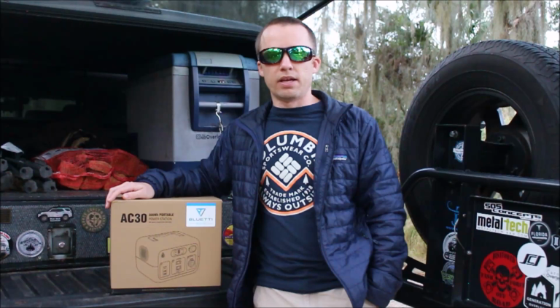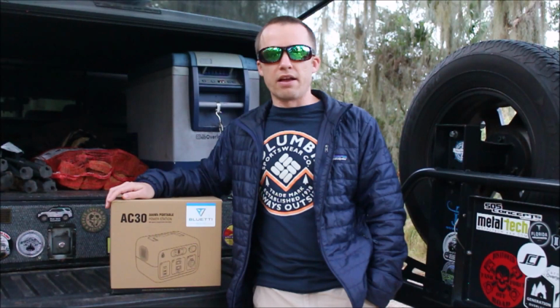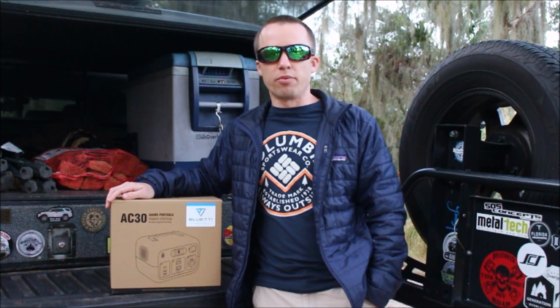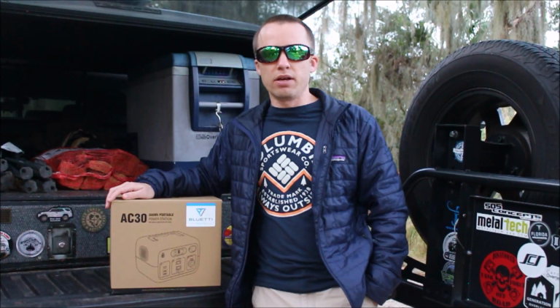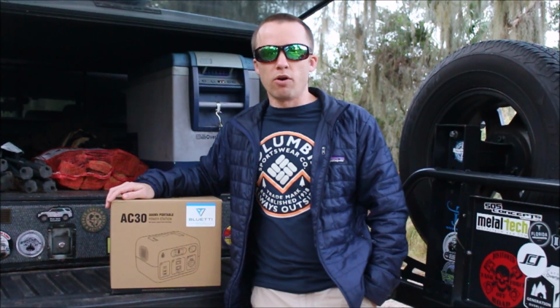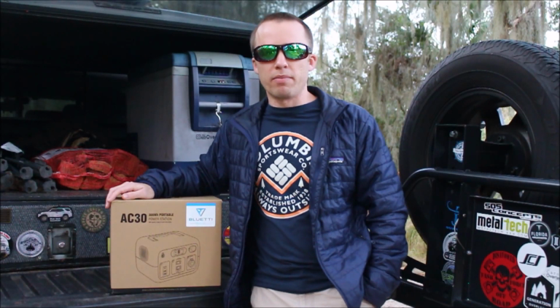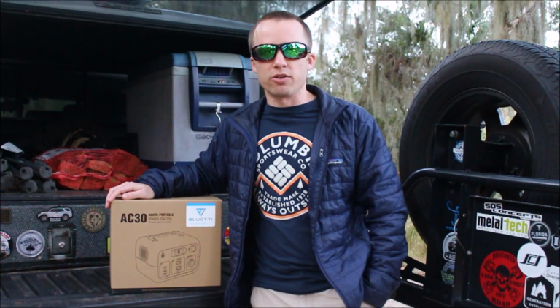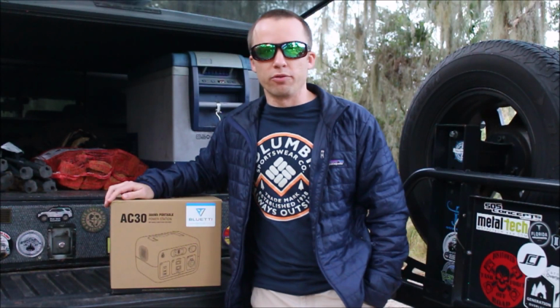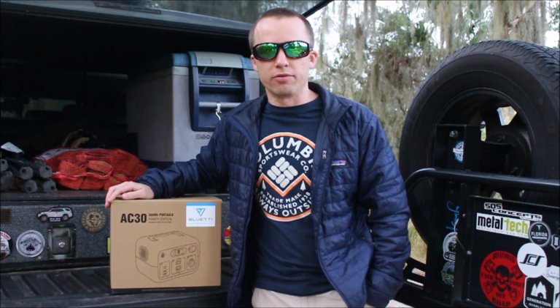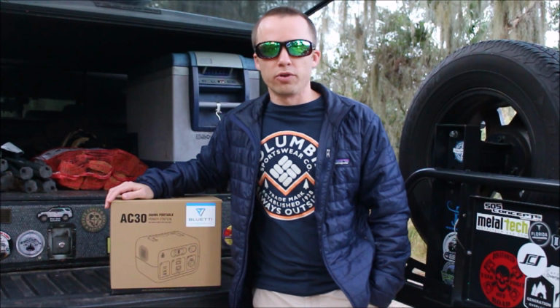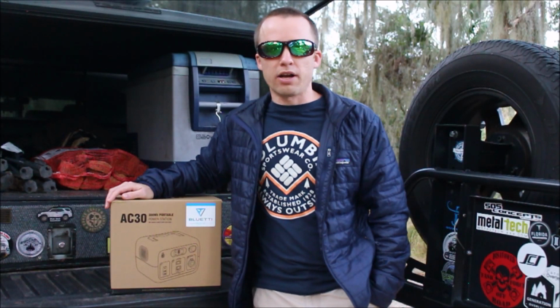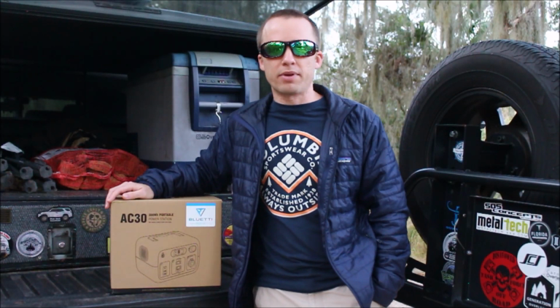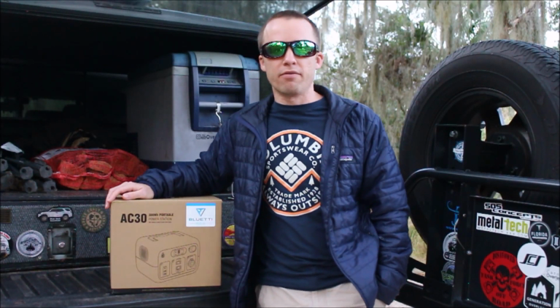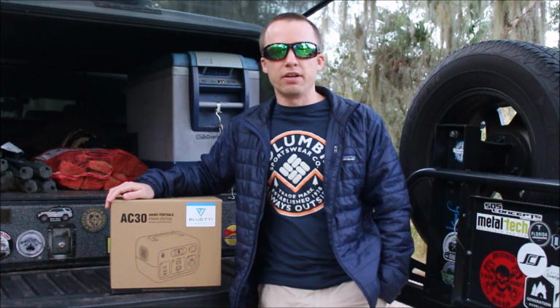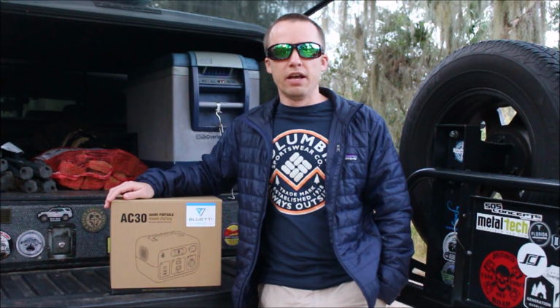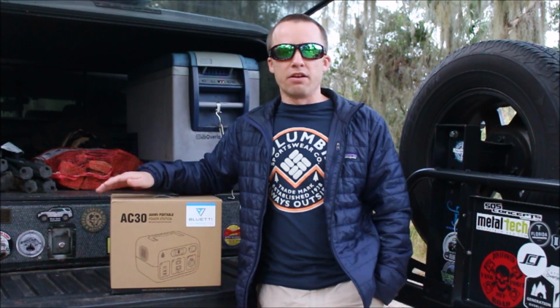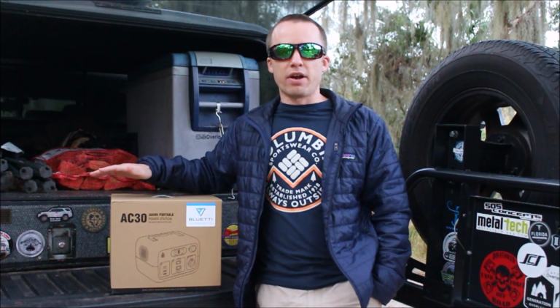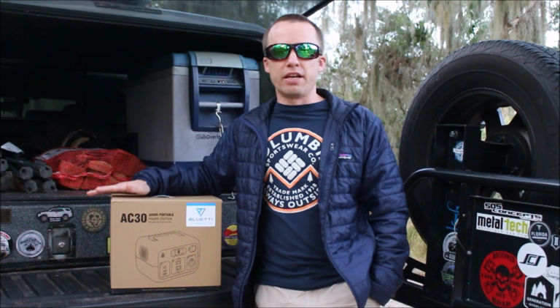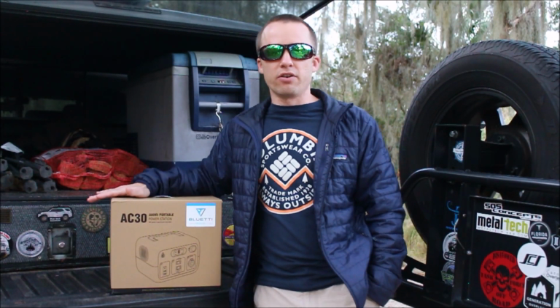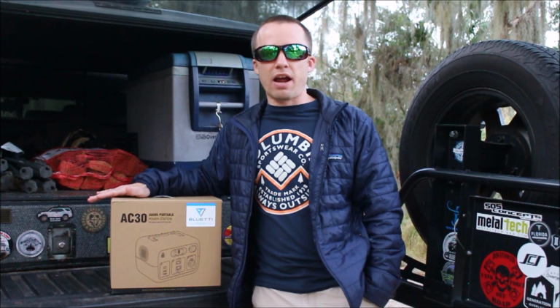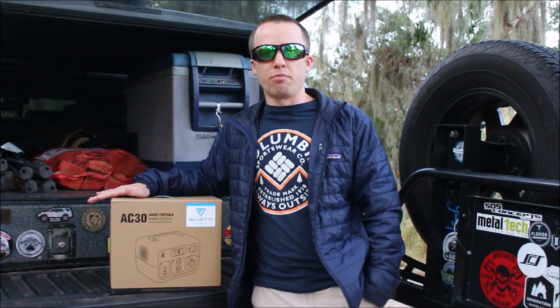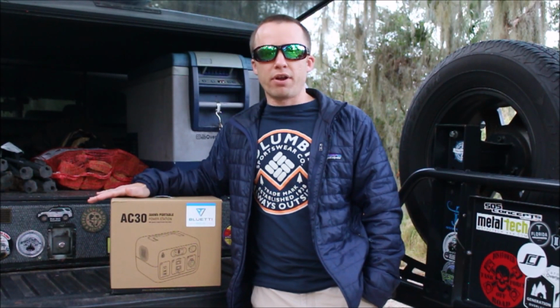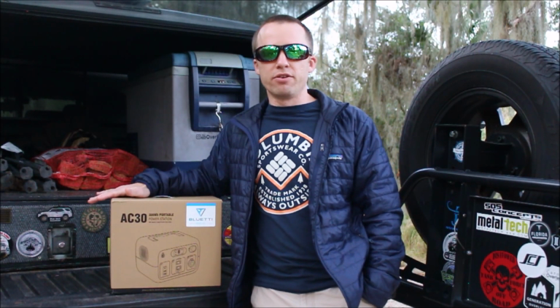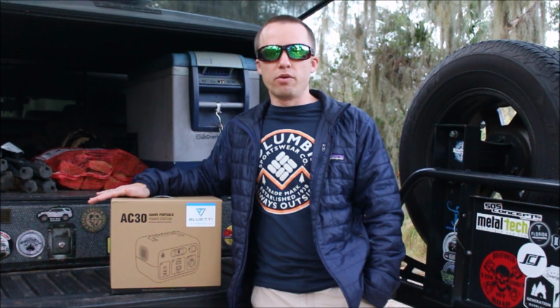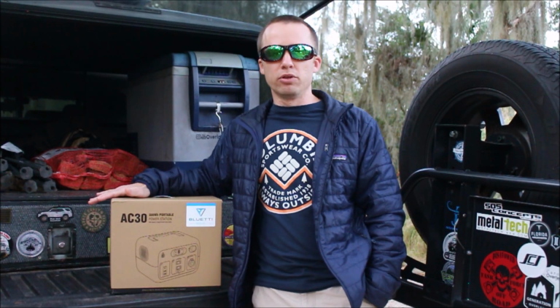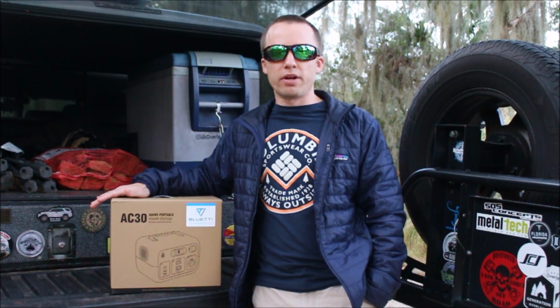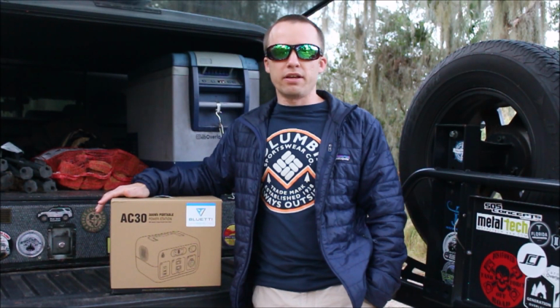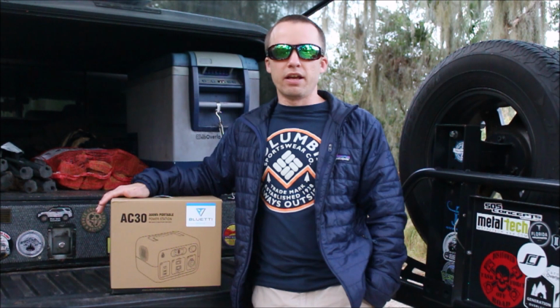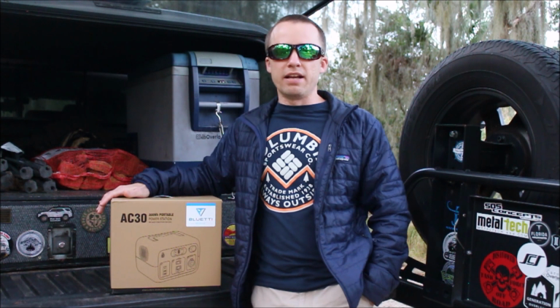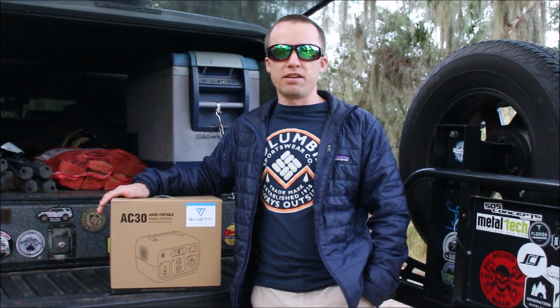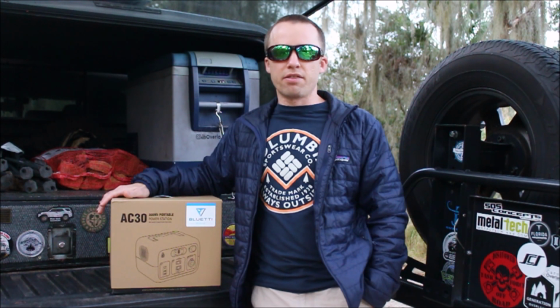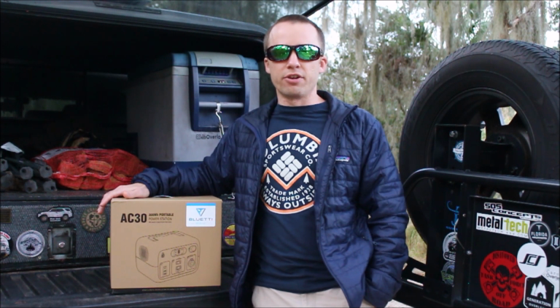Hey everybody, welcome back to Overland, Florida. I'm Kevin, and right here I have the brand new Blue Eddy AC30.